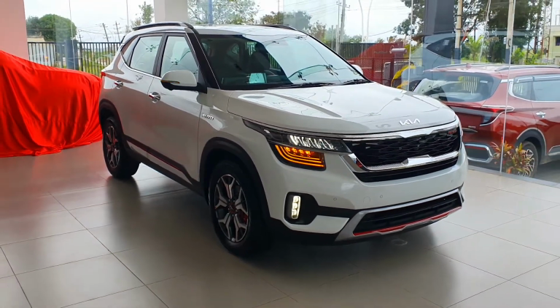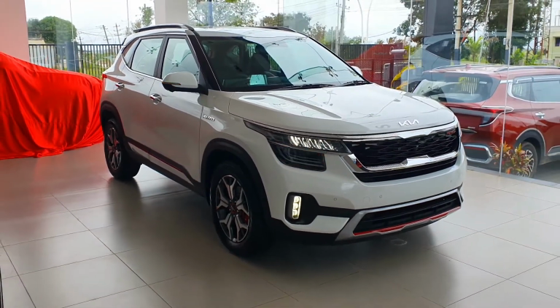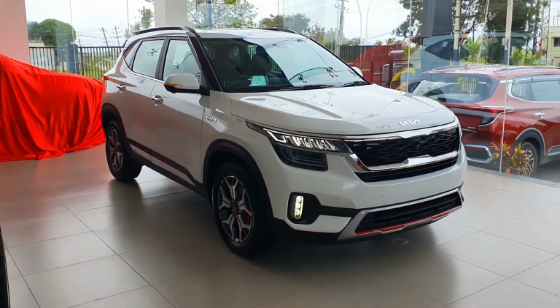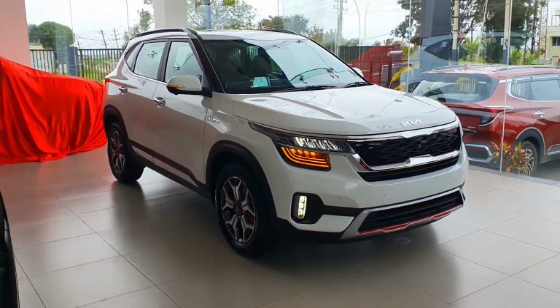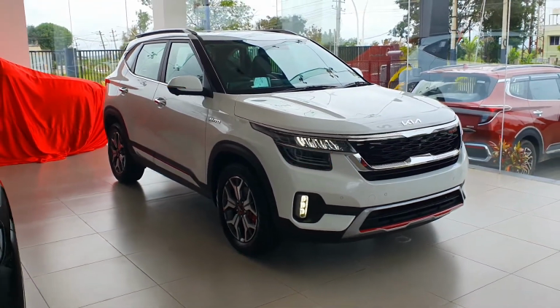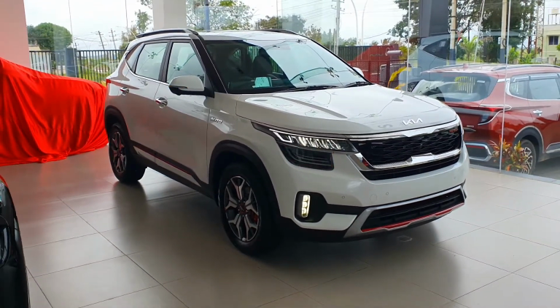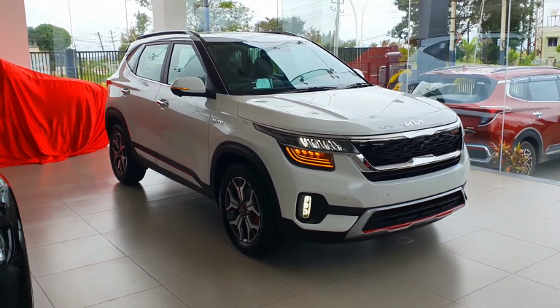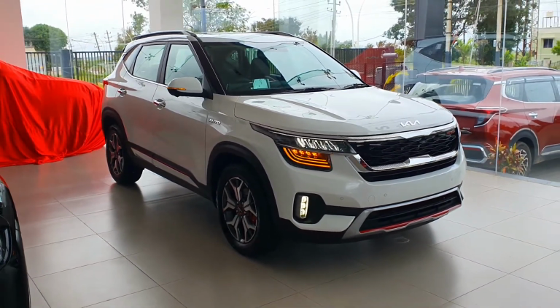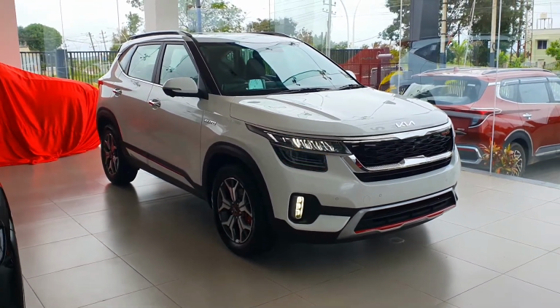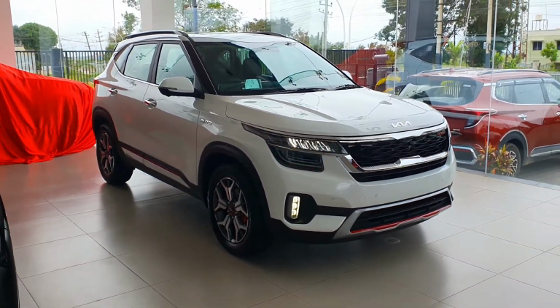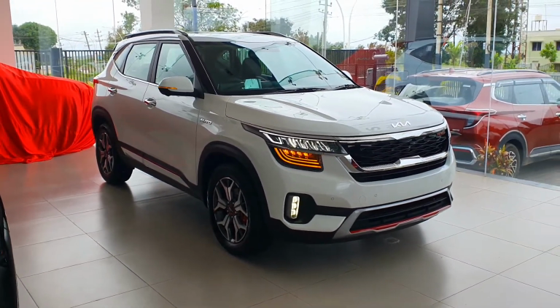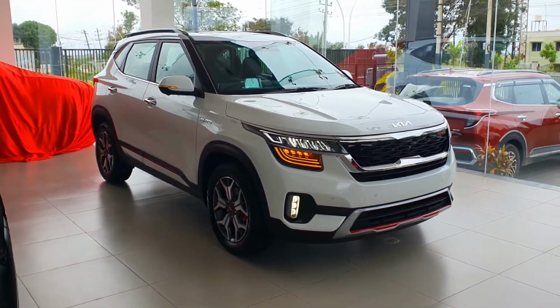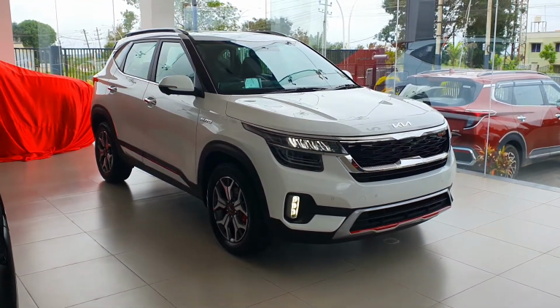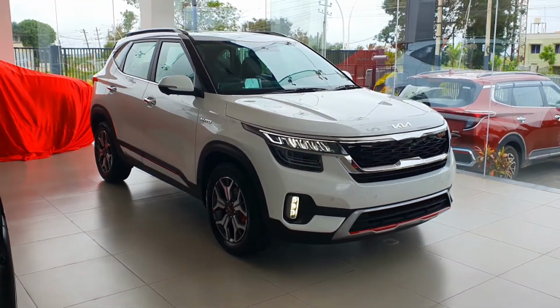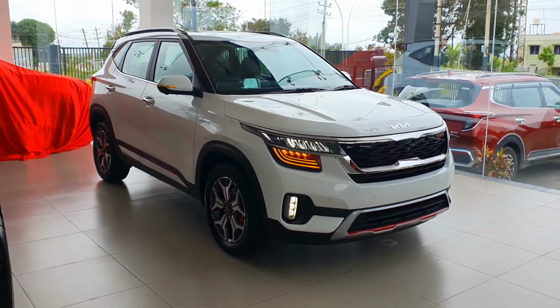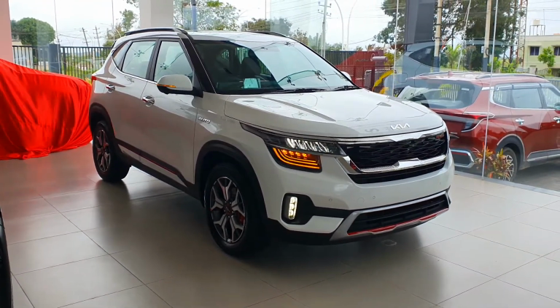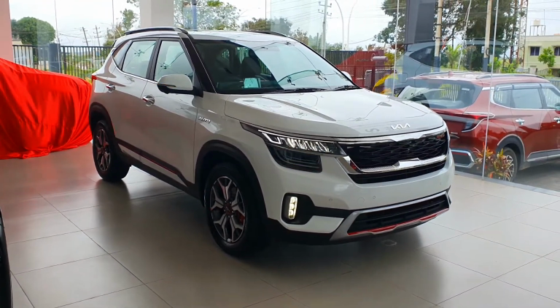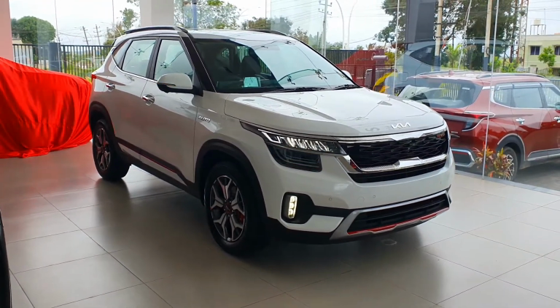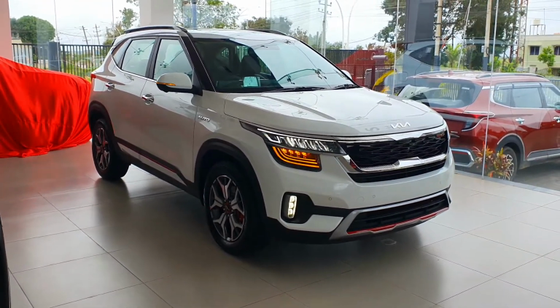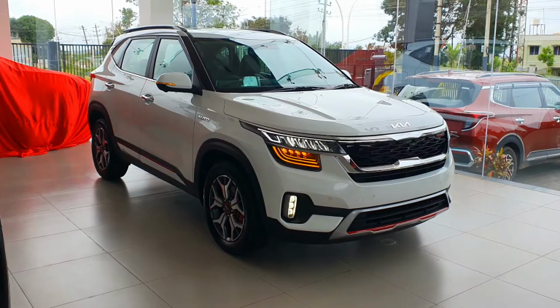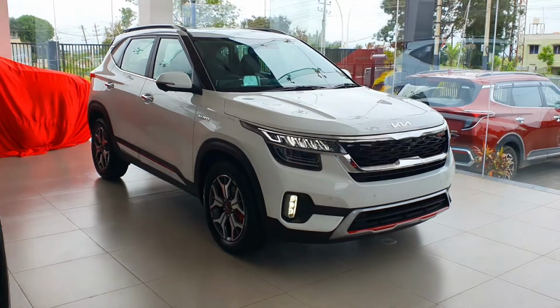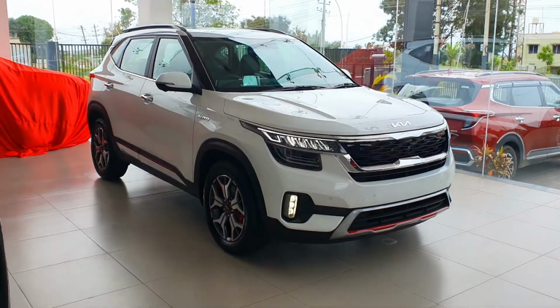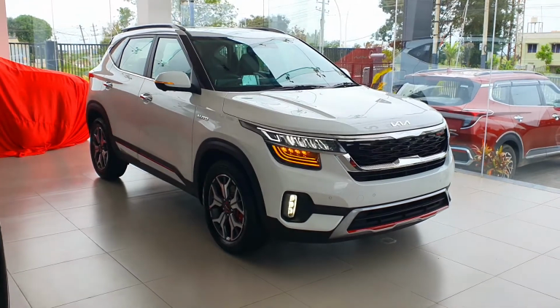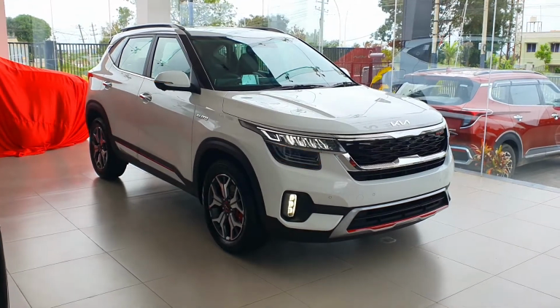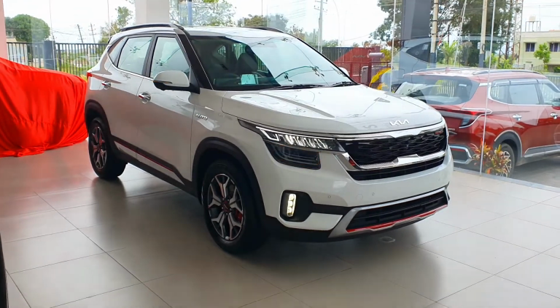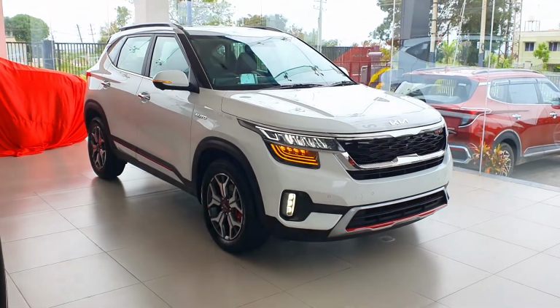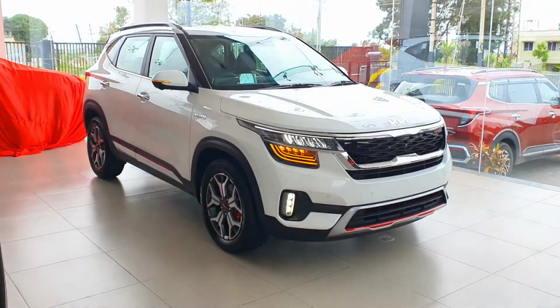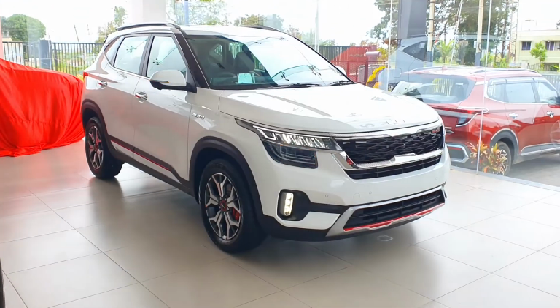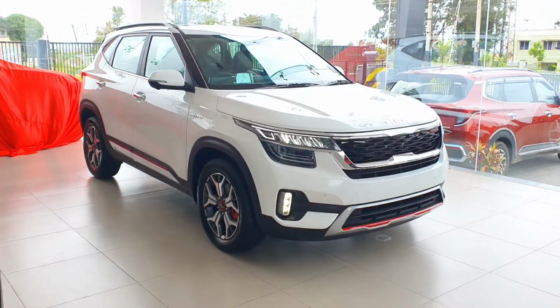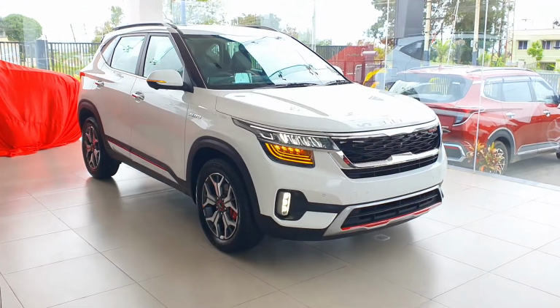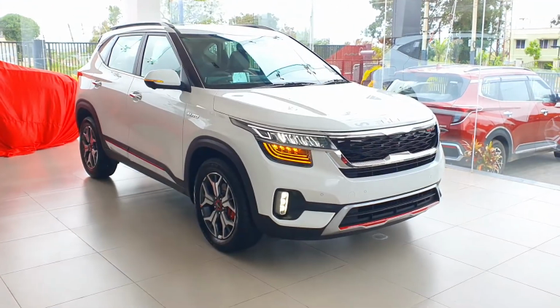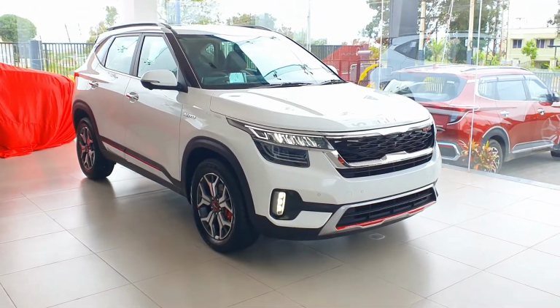The Seltos comes with three years unlimited kilometer warranty and you can extend it up to five years unlimited kilometers.